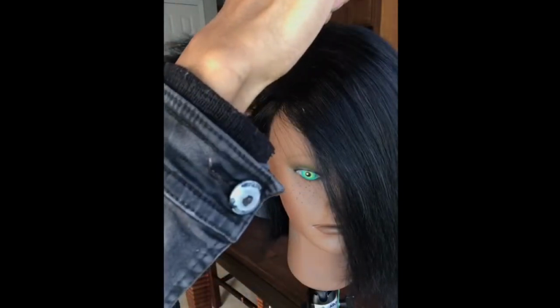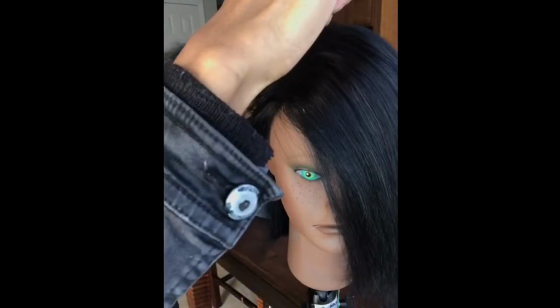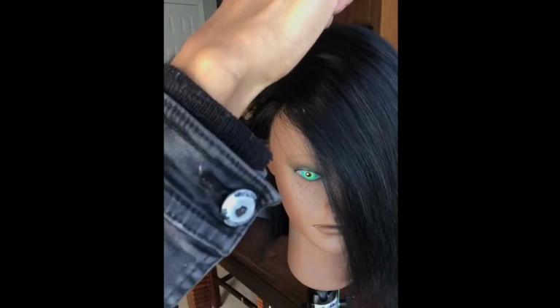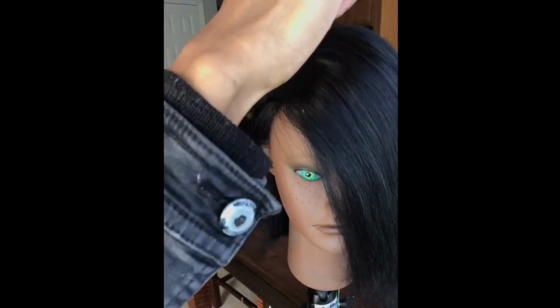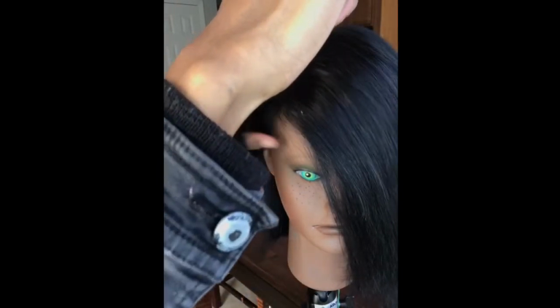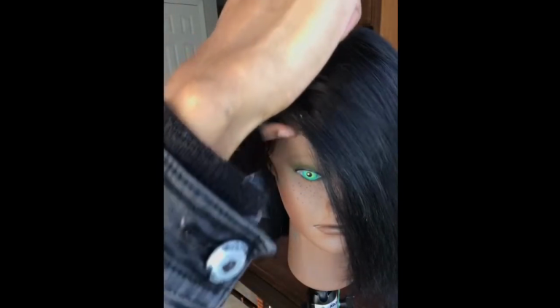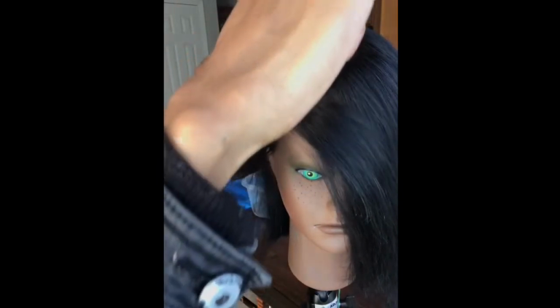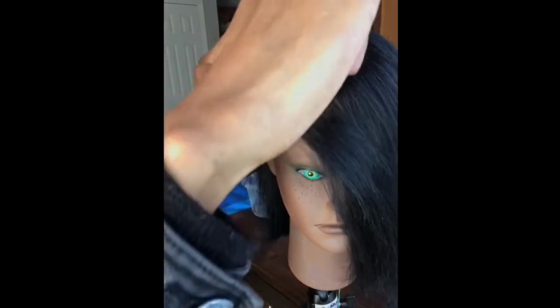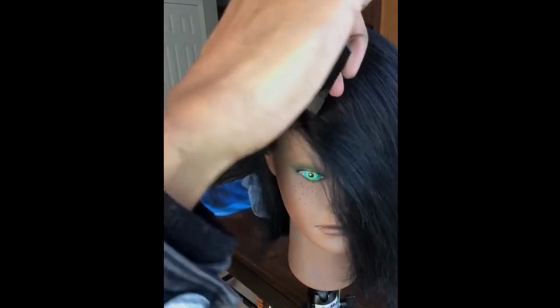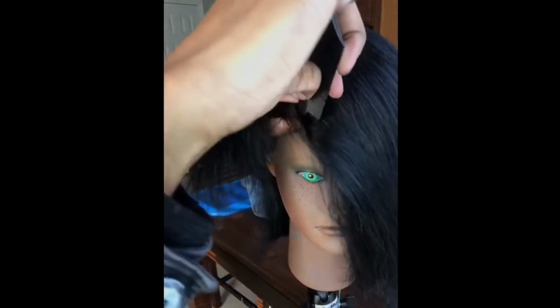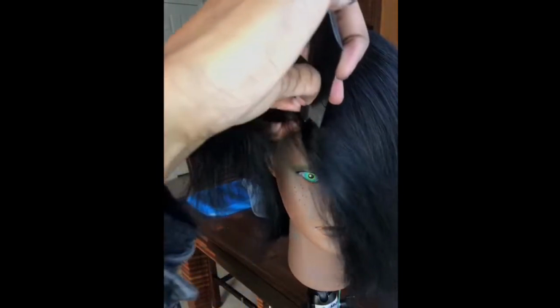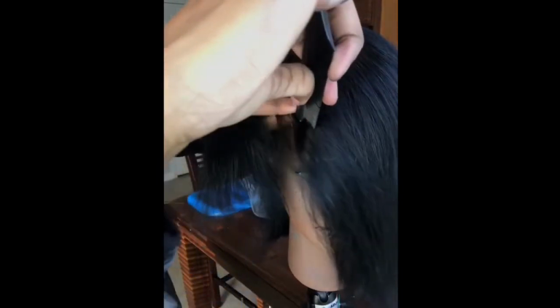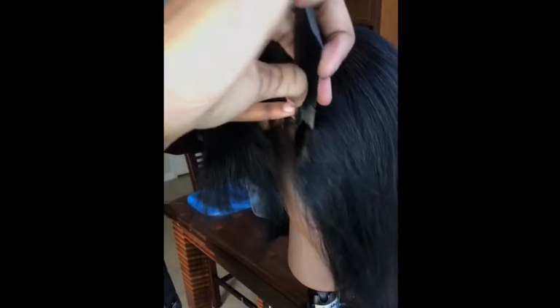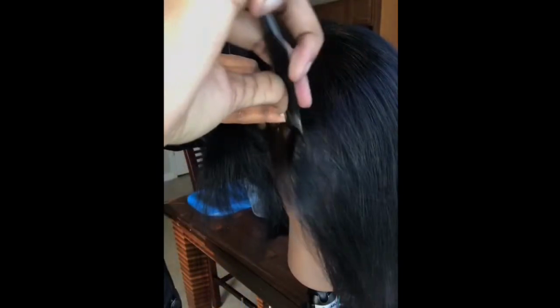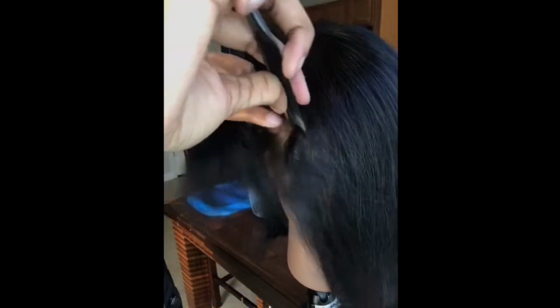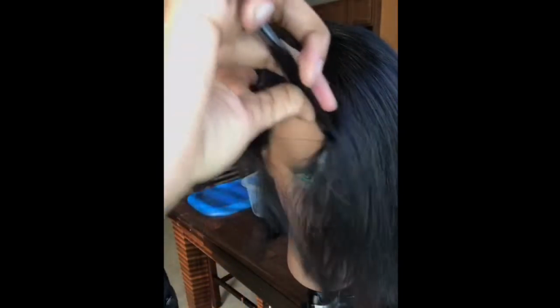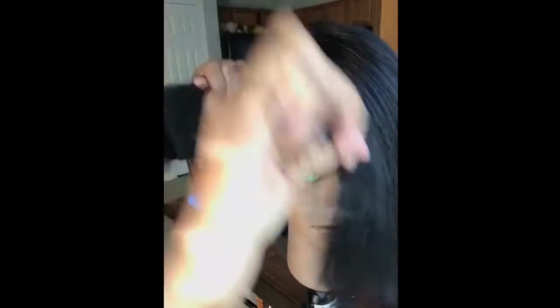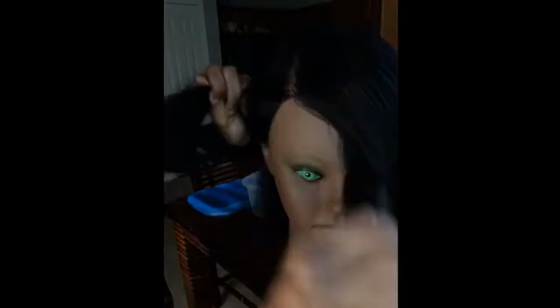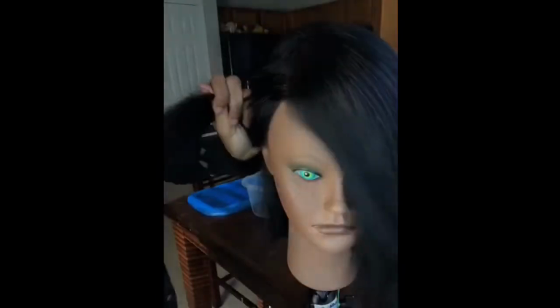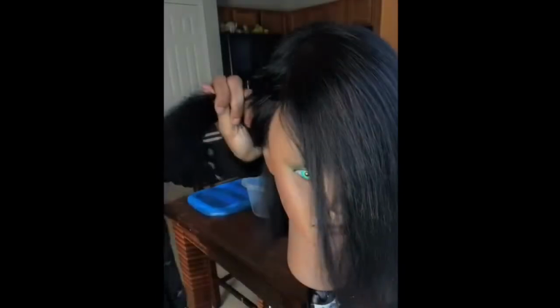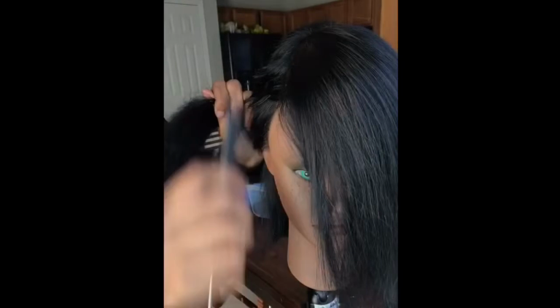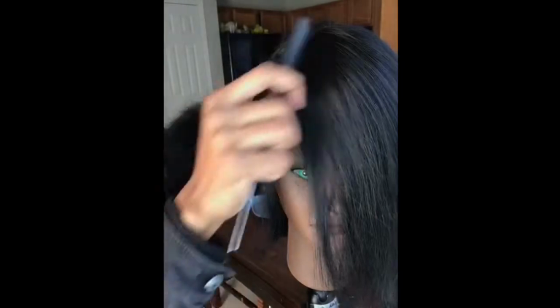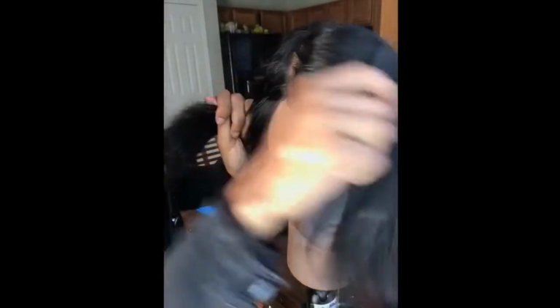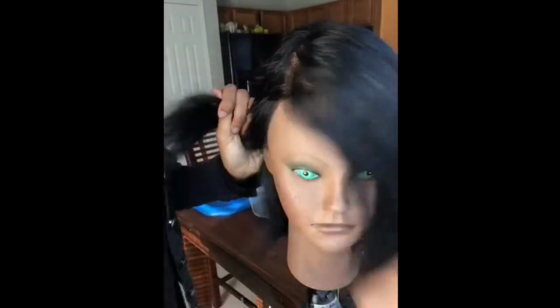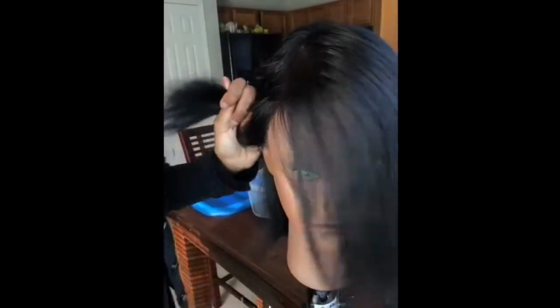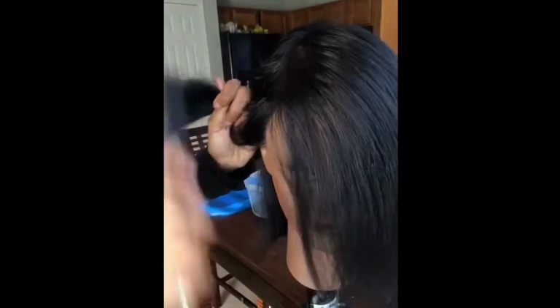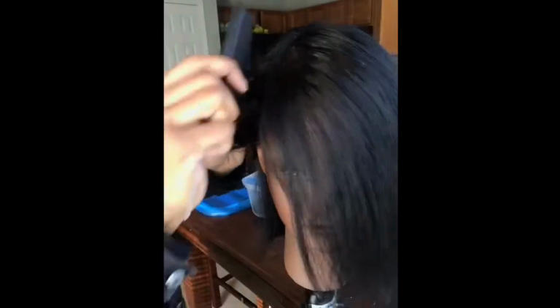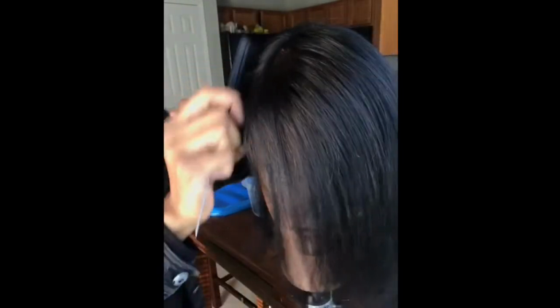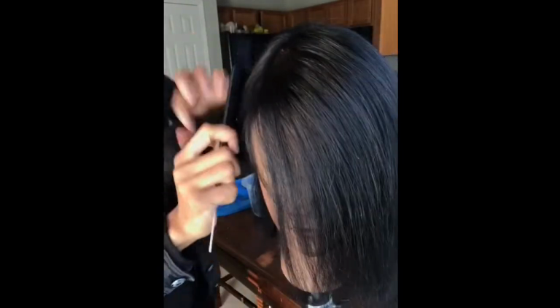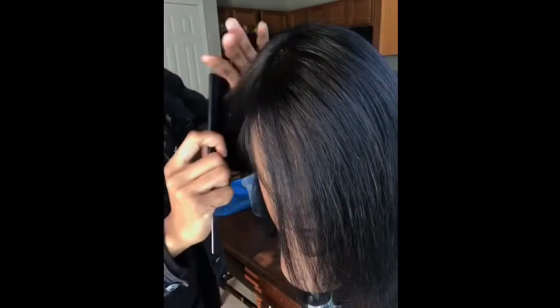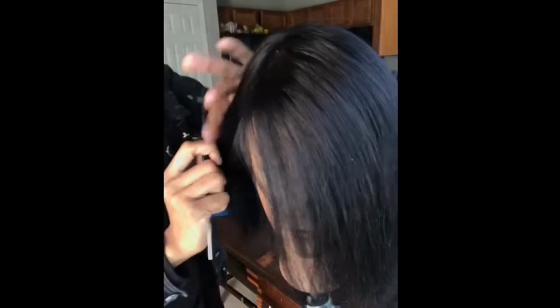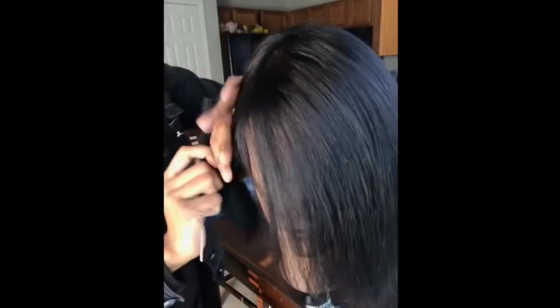Now we're going to go into the bang. I'm just parting my bang area and then I'm going to pin up all the extra hair just to make sure it's out of the way.